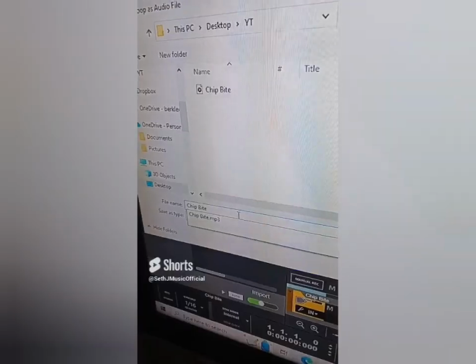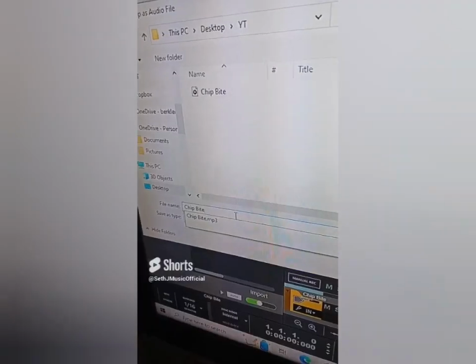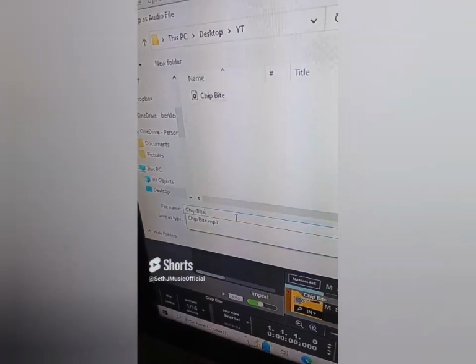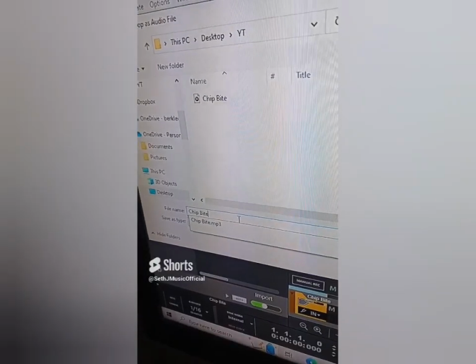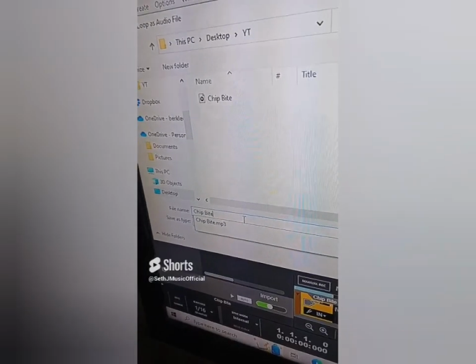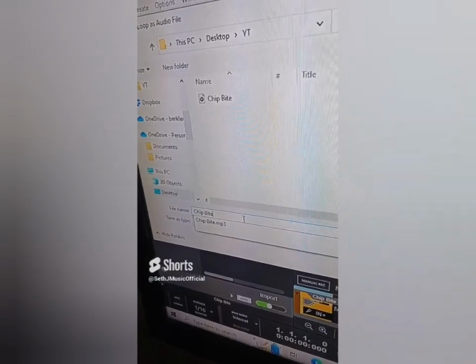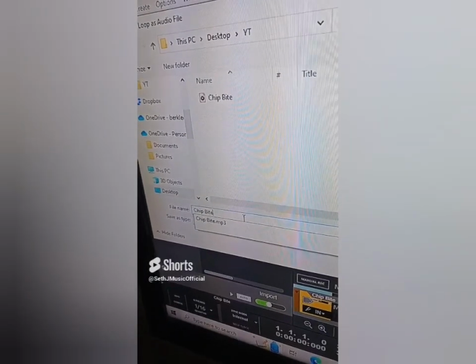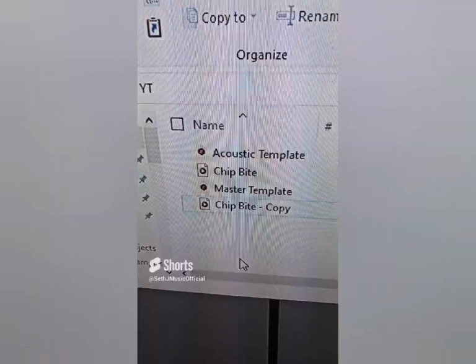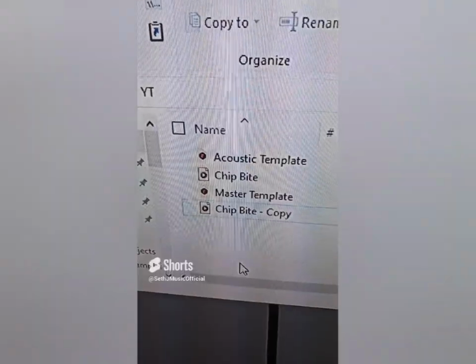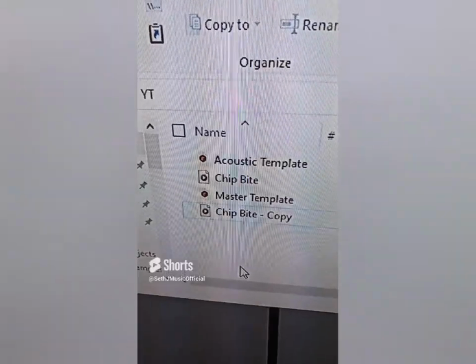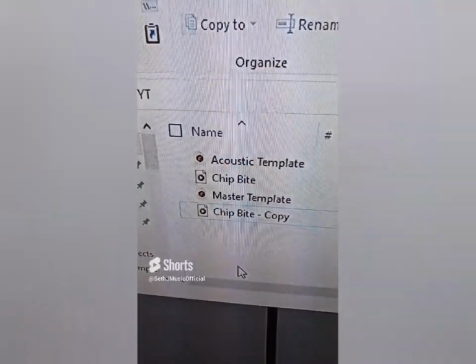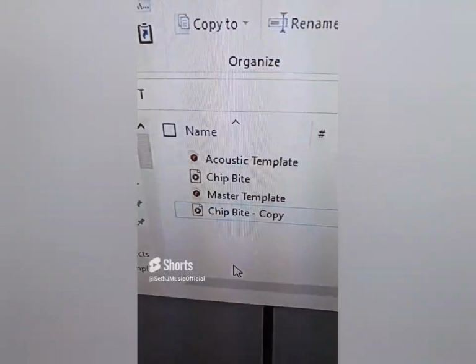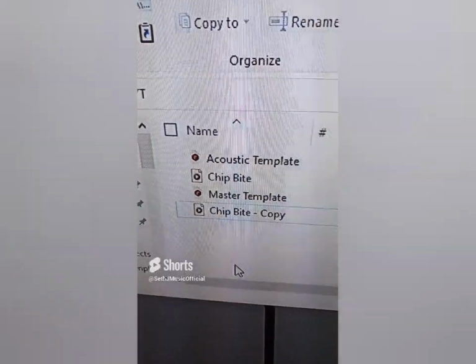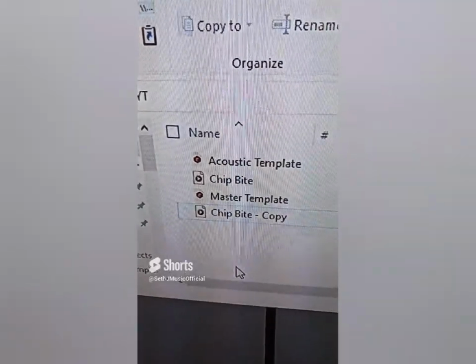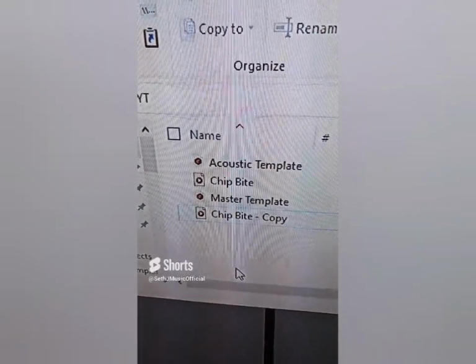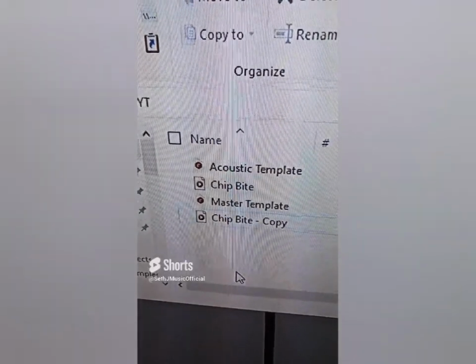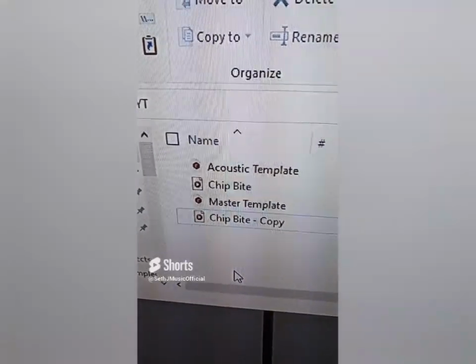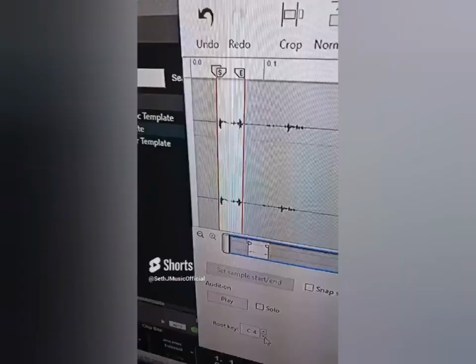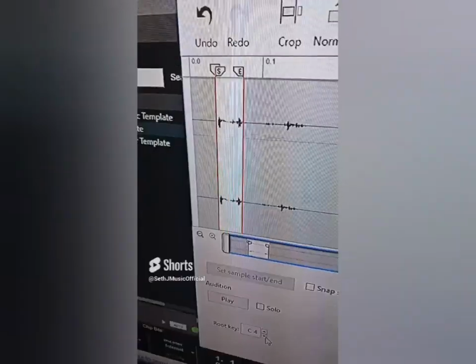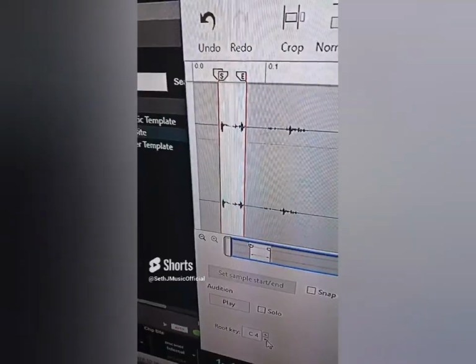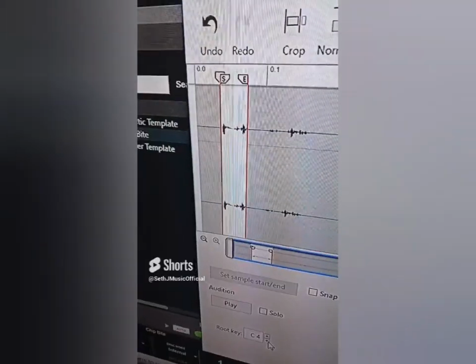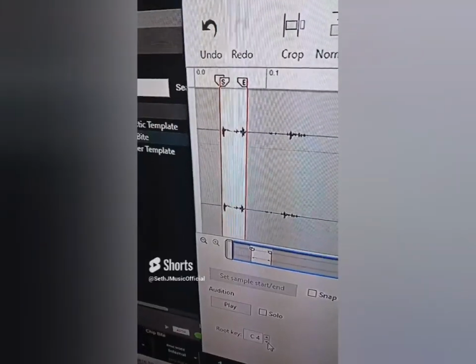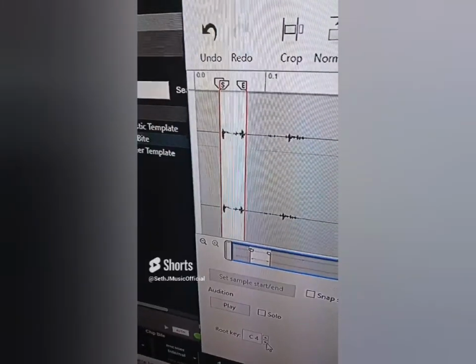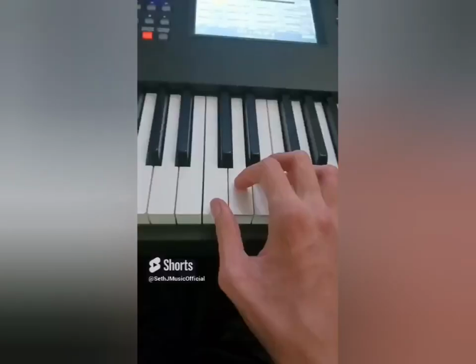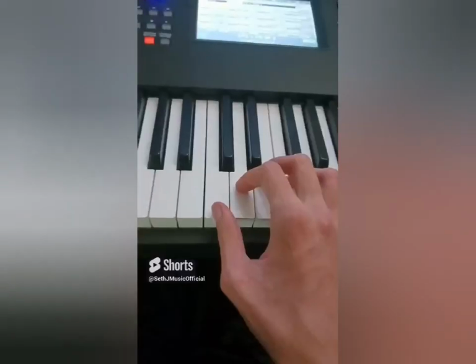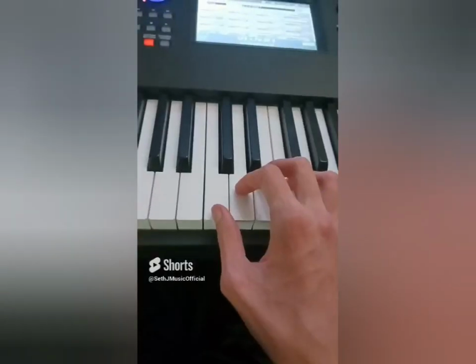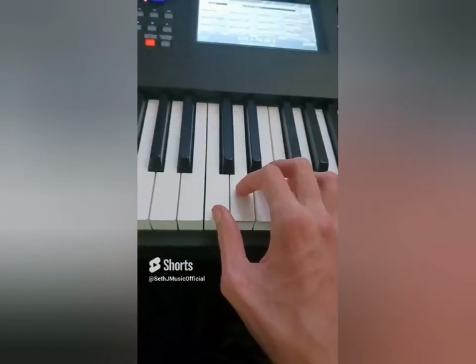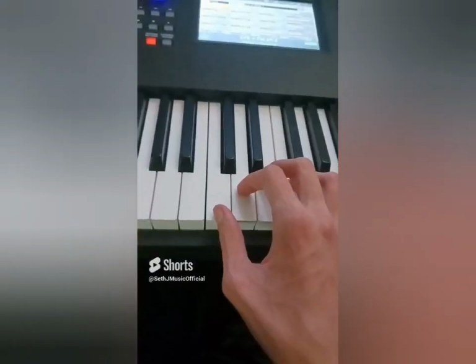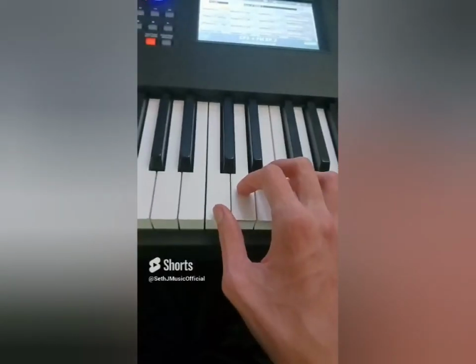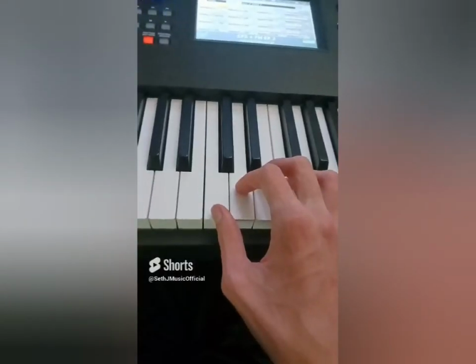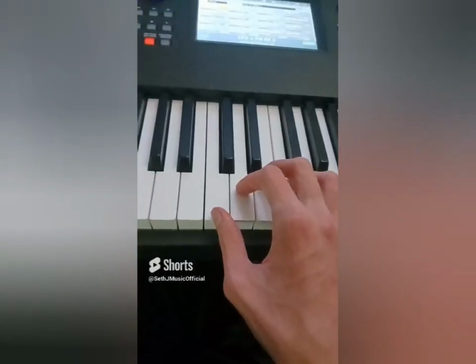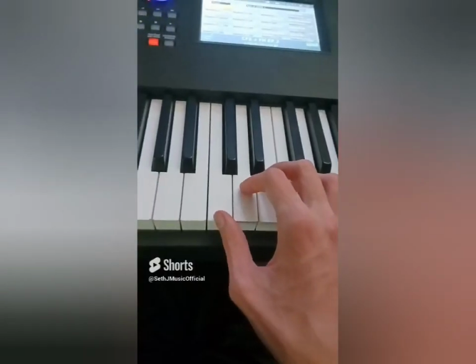Let's cut off some of the high end. Now let's export the file. Let's copy the file so we have two of them. Let's crop the file, pitch it down, and assign it to this note.